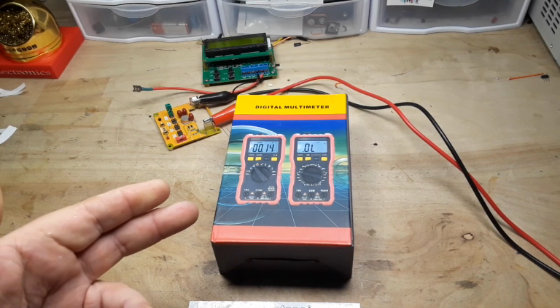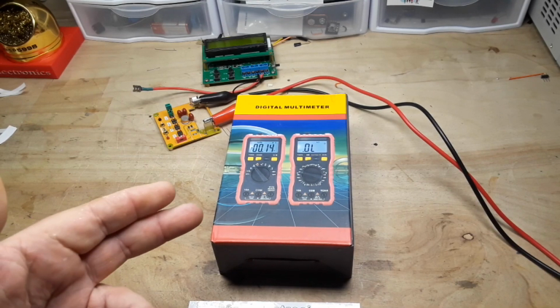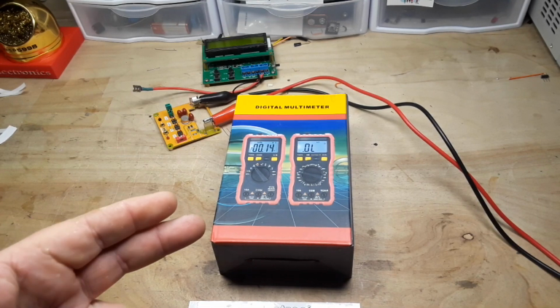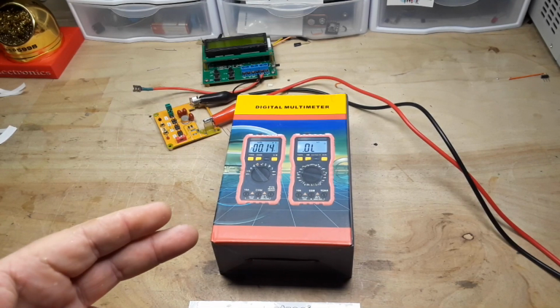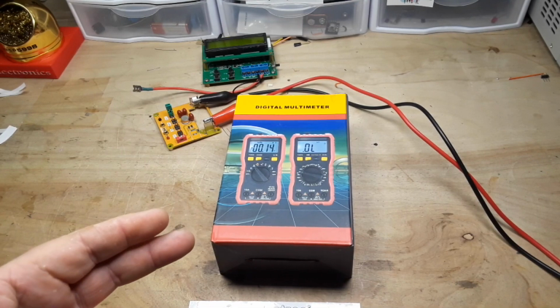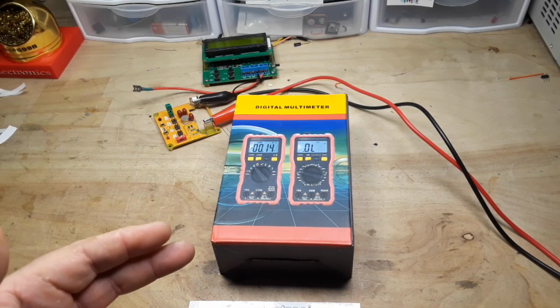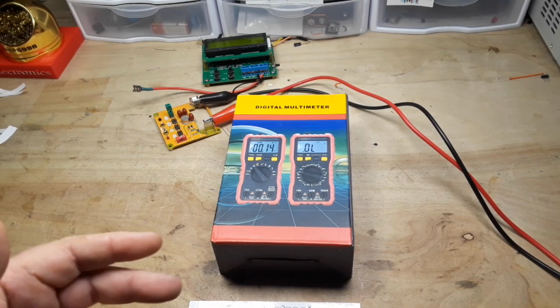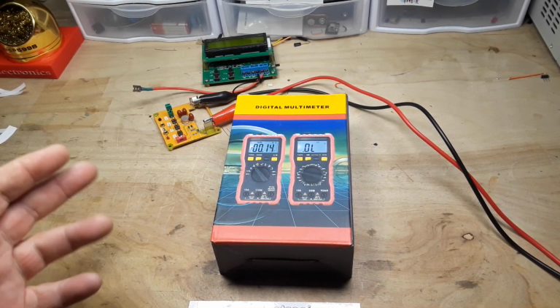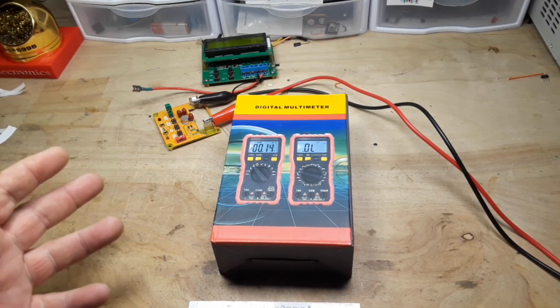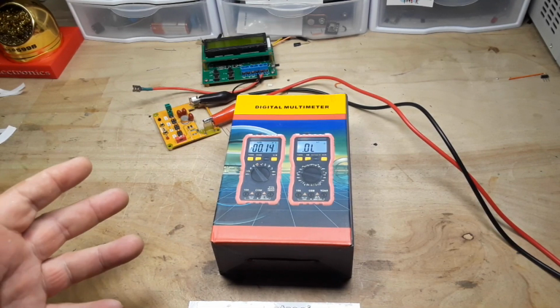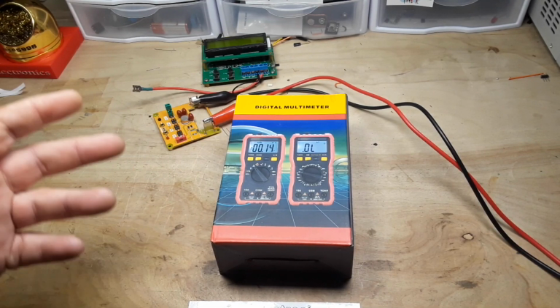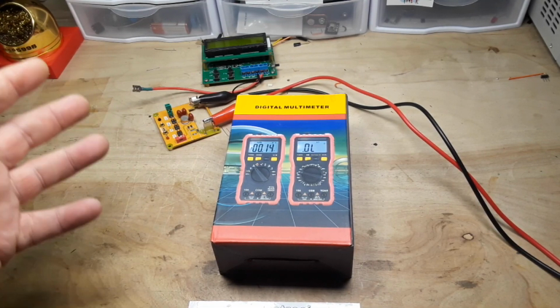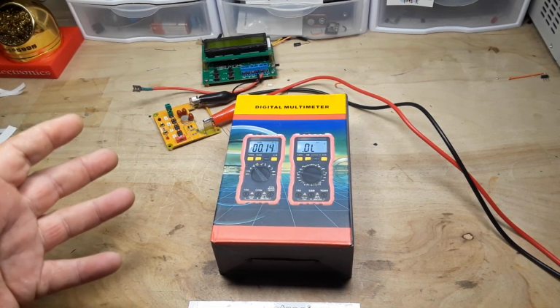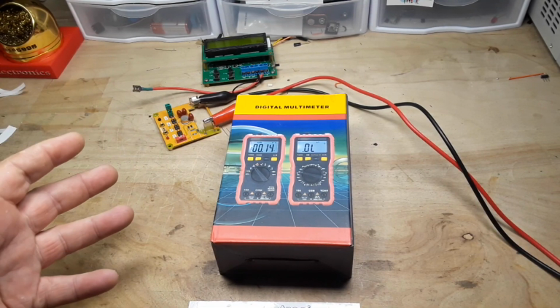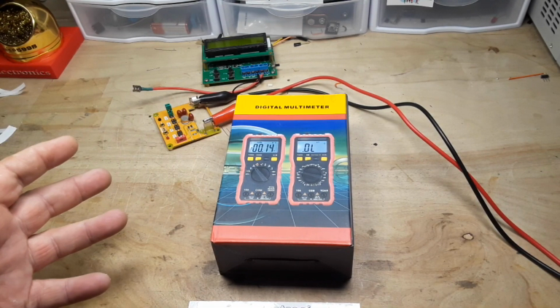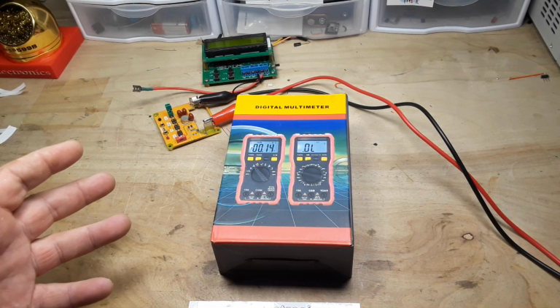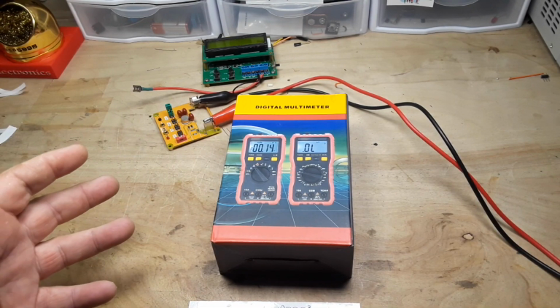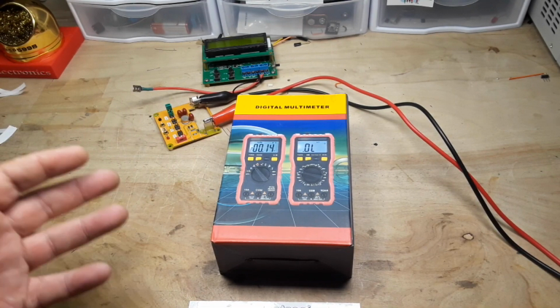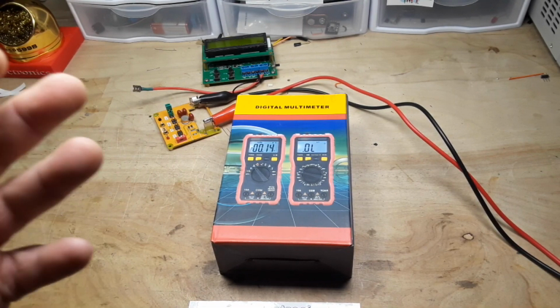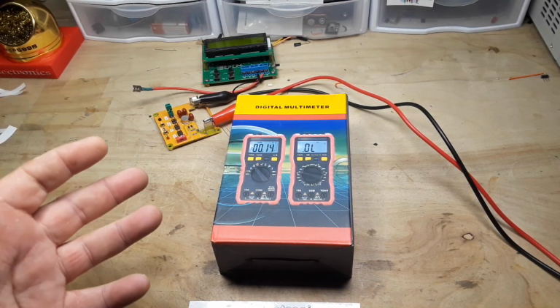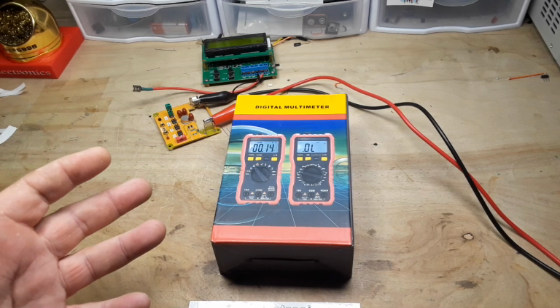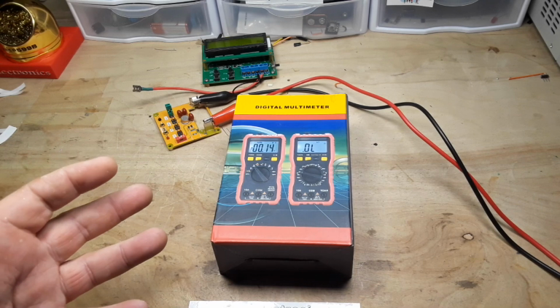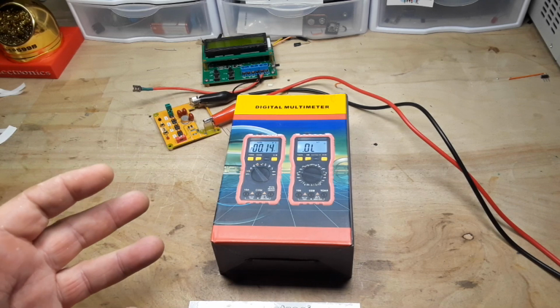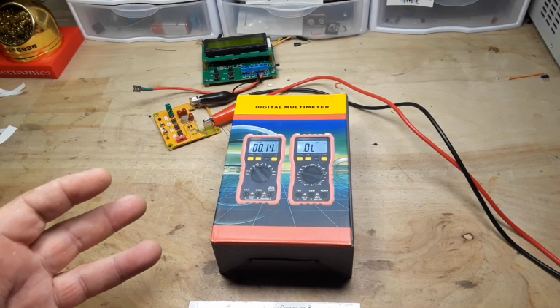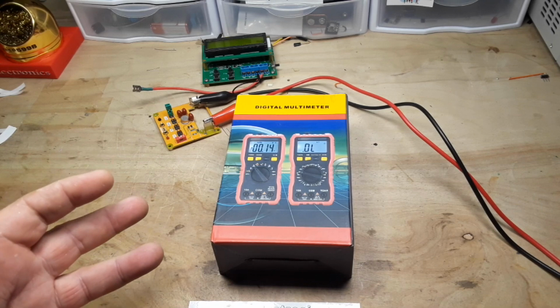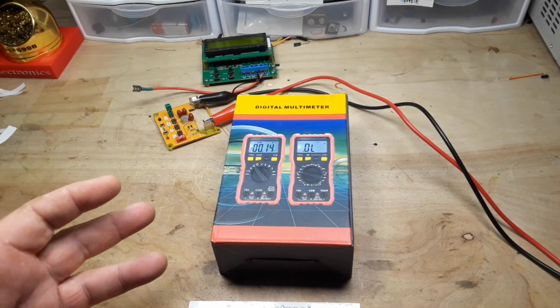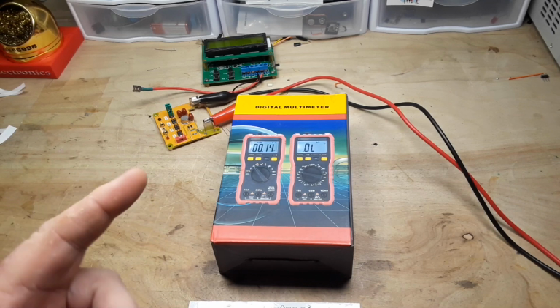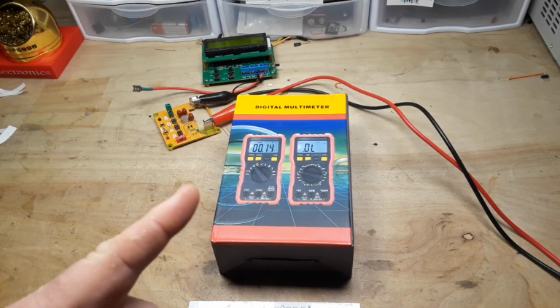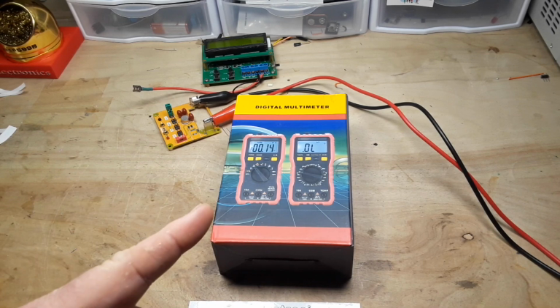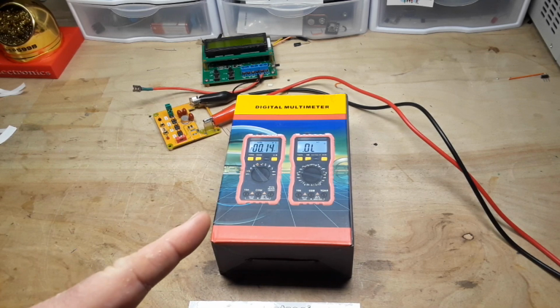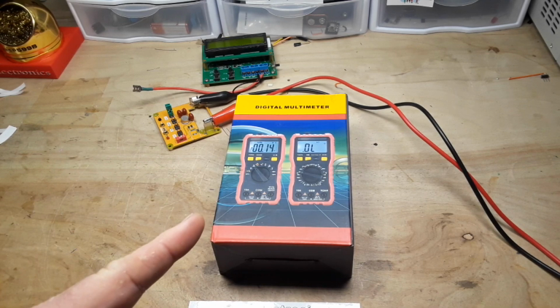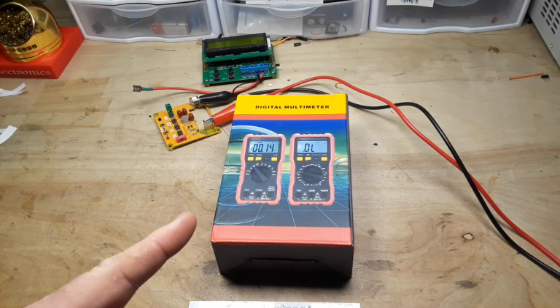True RMS, Diode, Capacitance, and under $20 bucks. This one might be good.